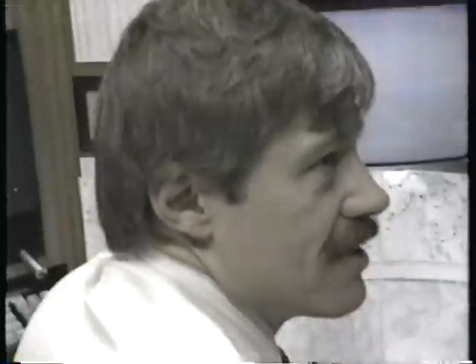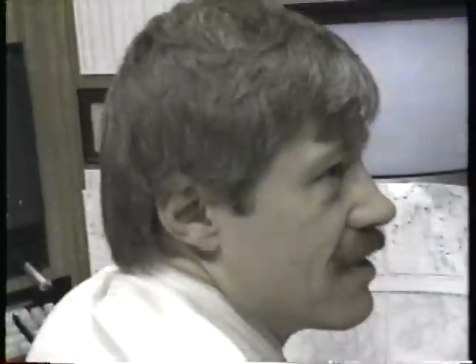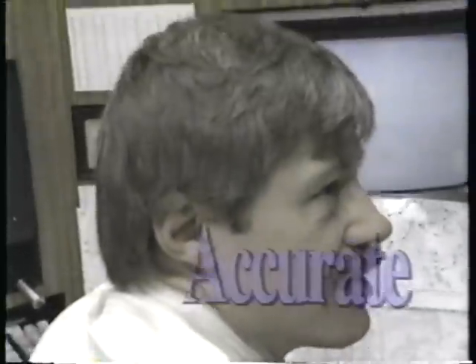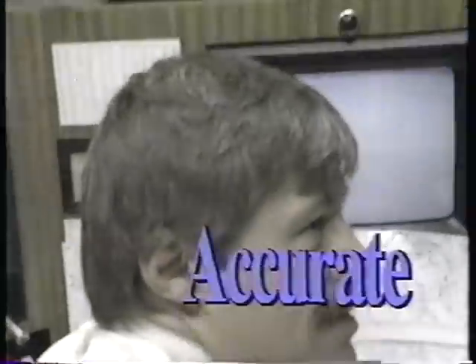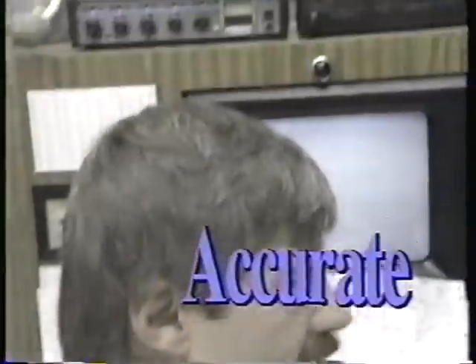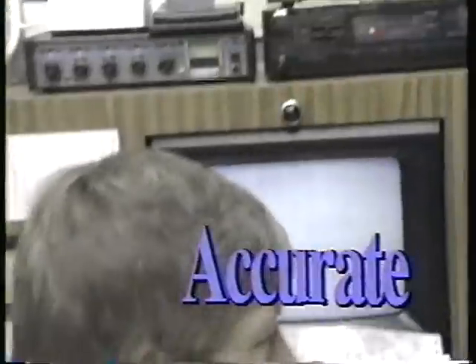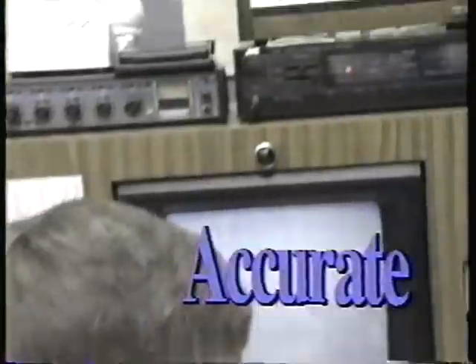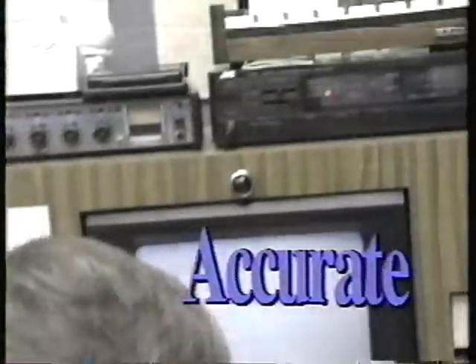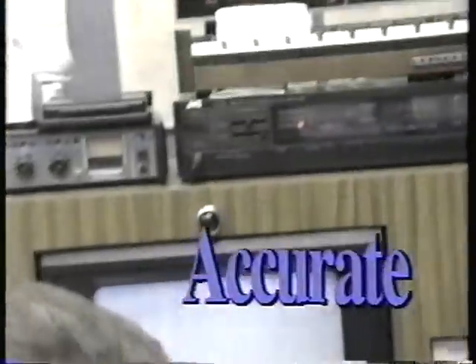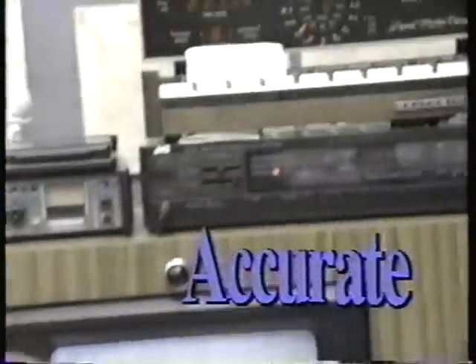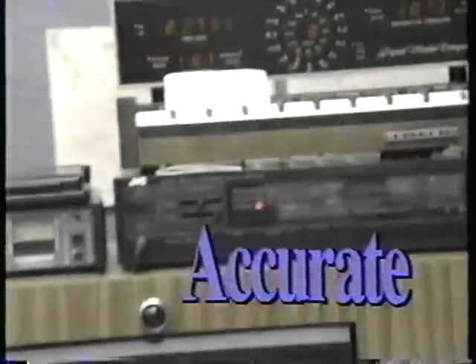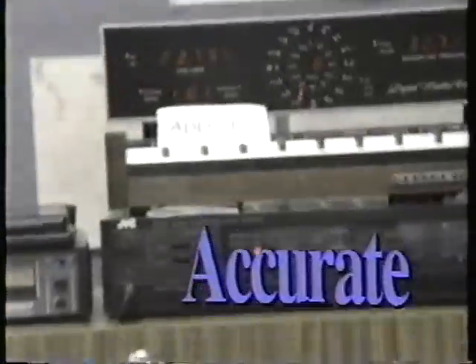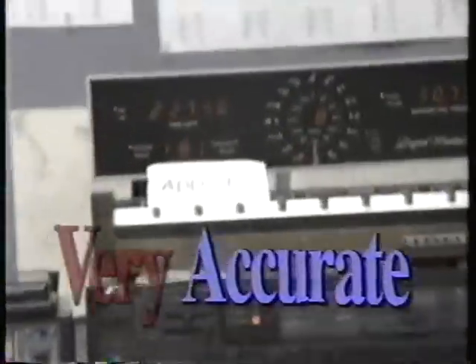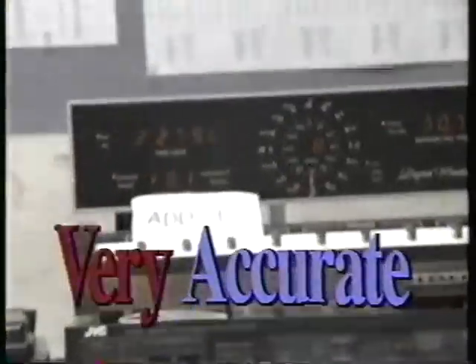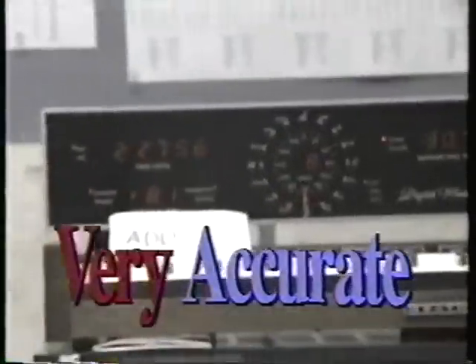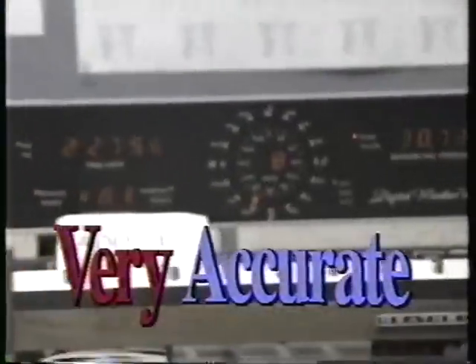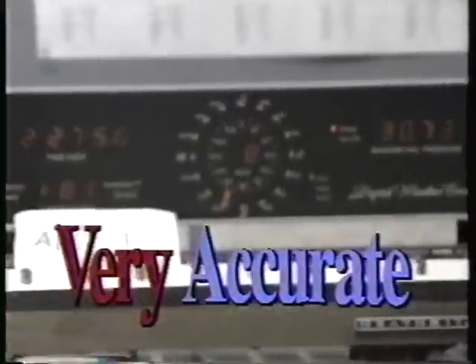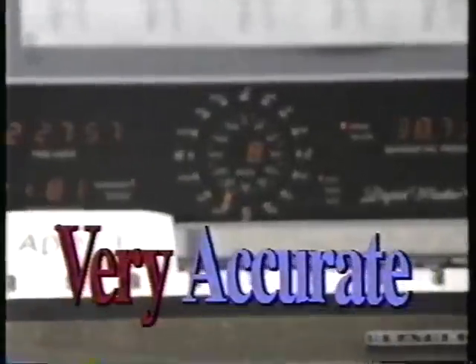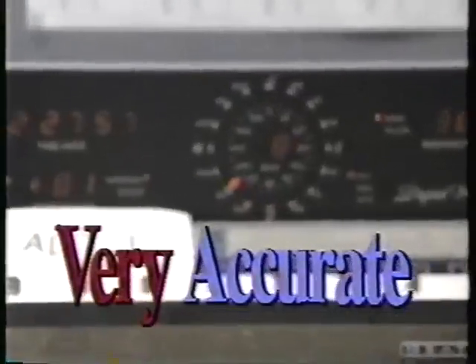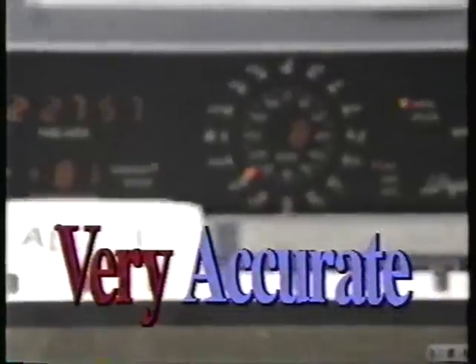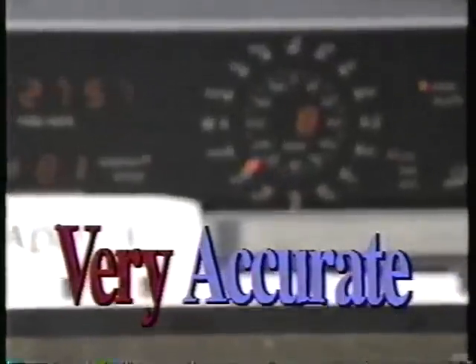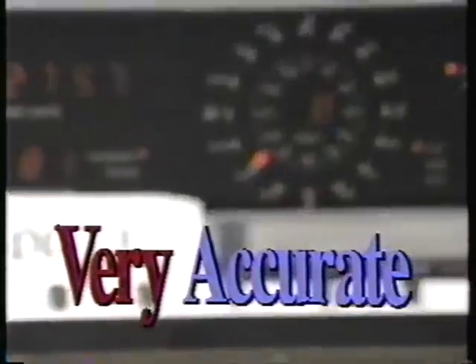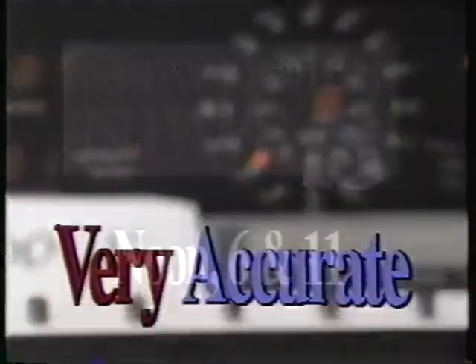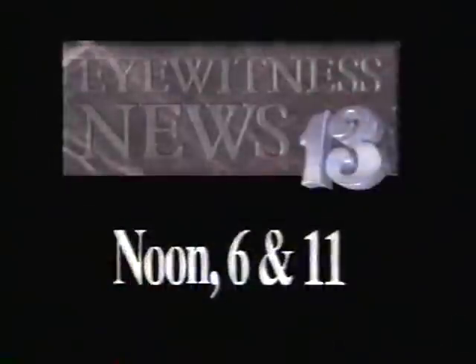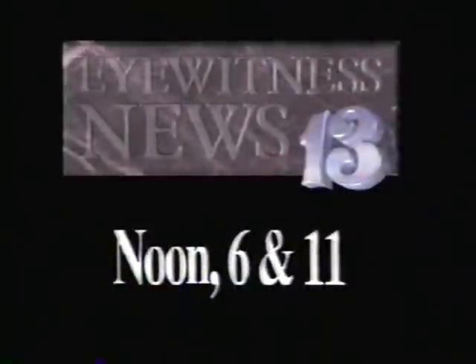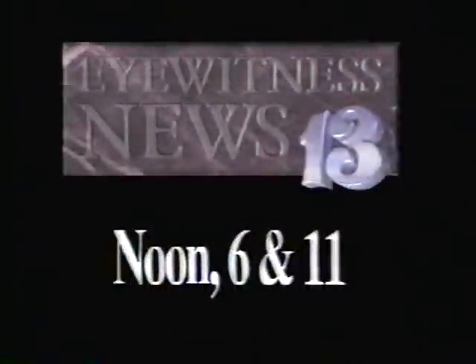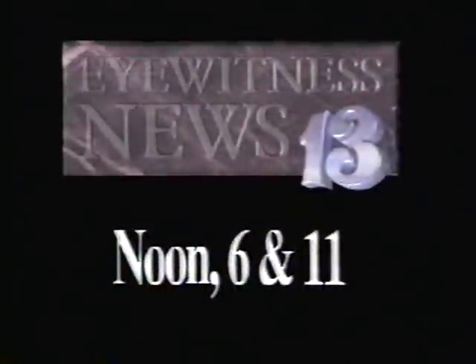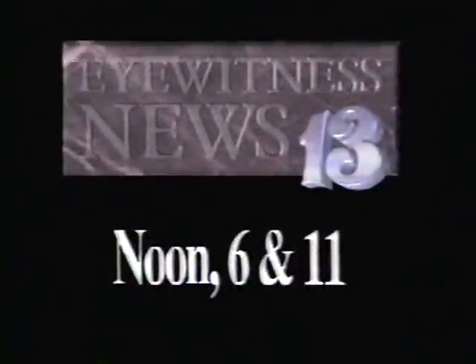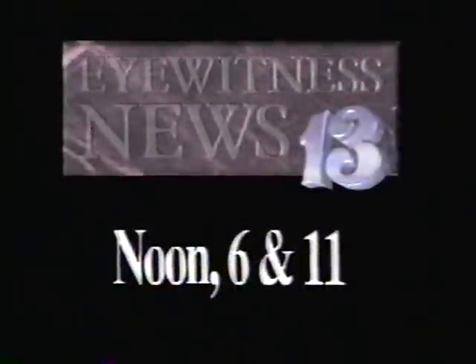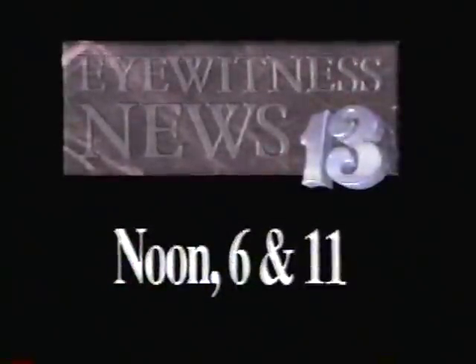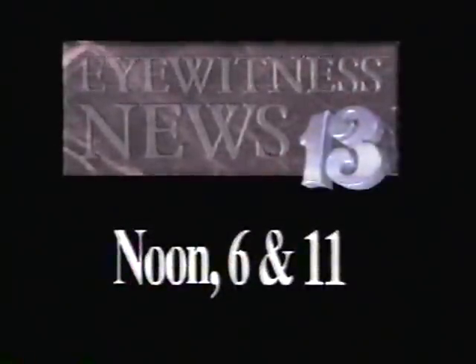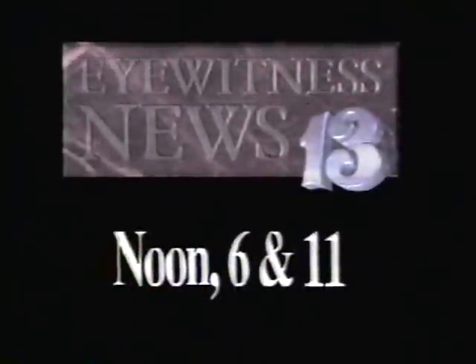How accurate is that? It's totally accurate — 100% accurate. It's an amazing tool to have.